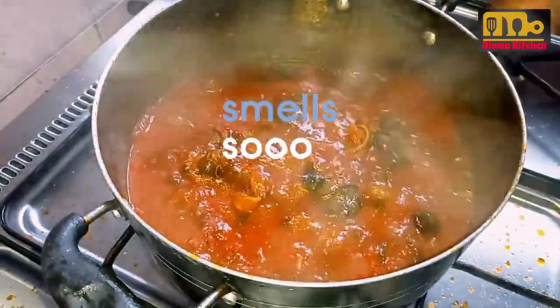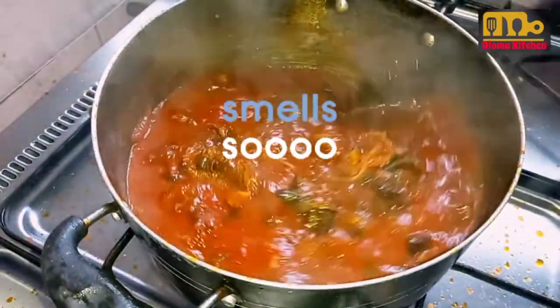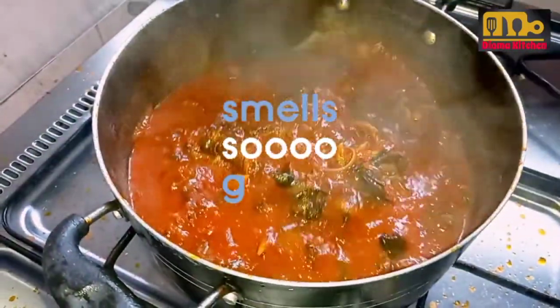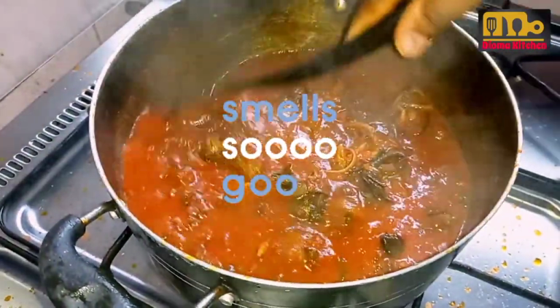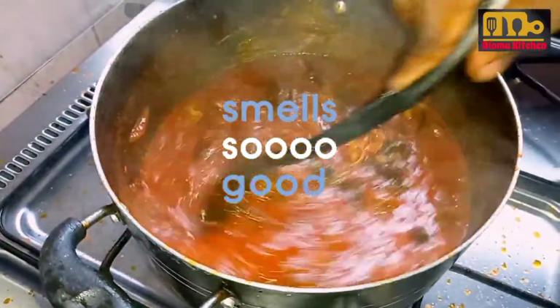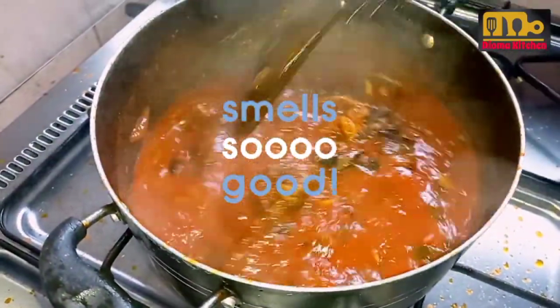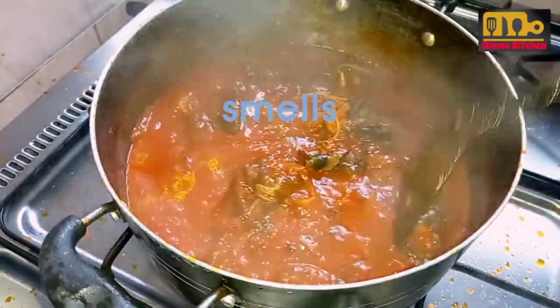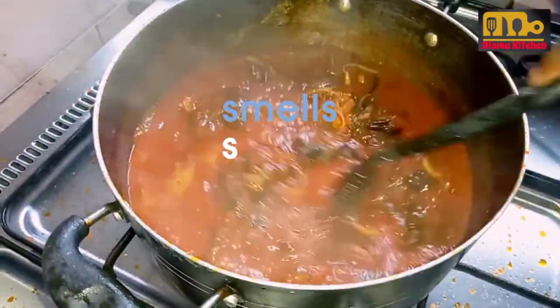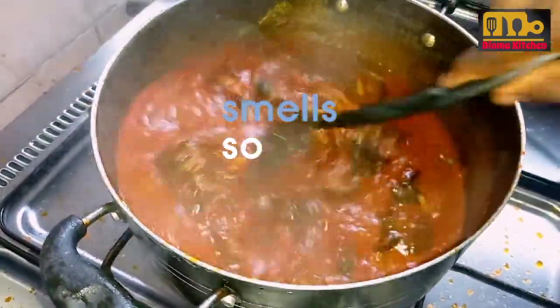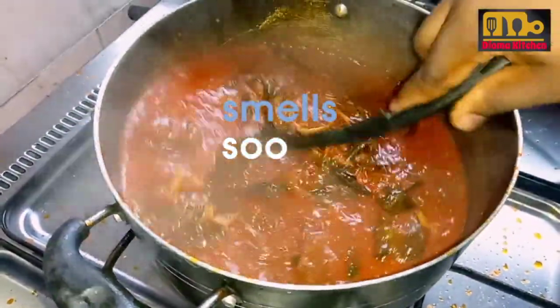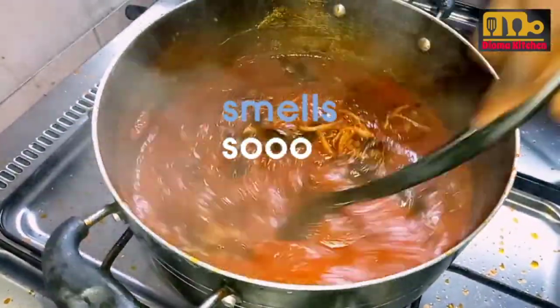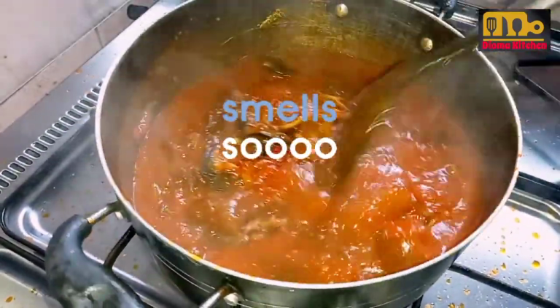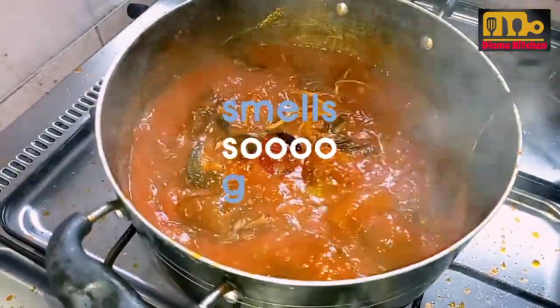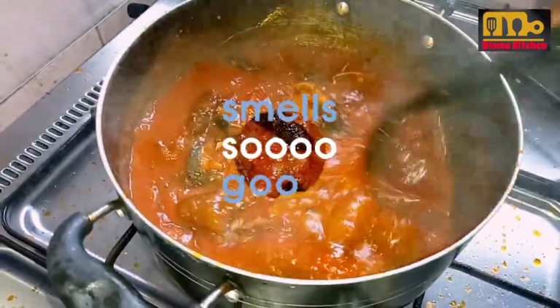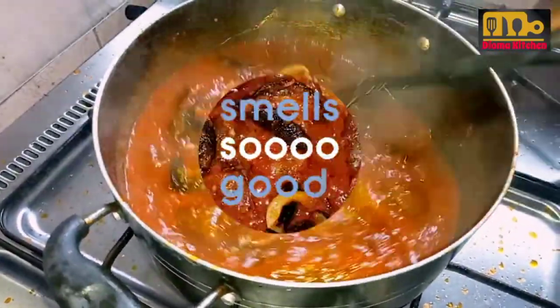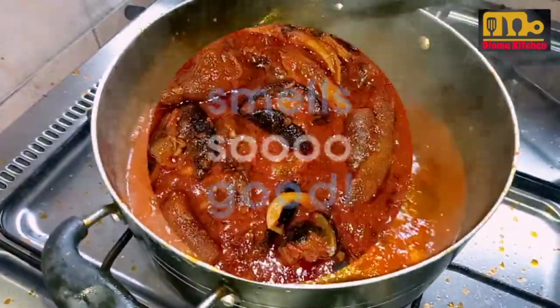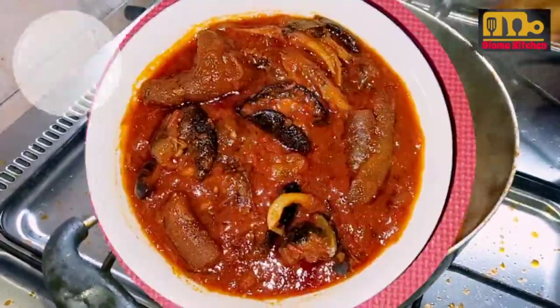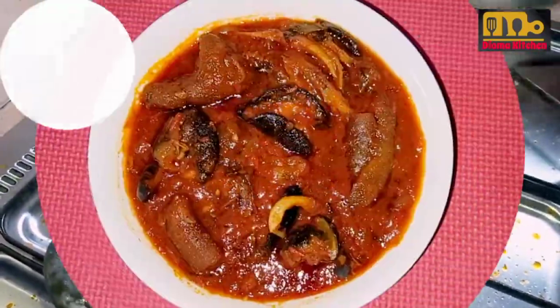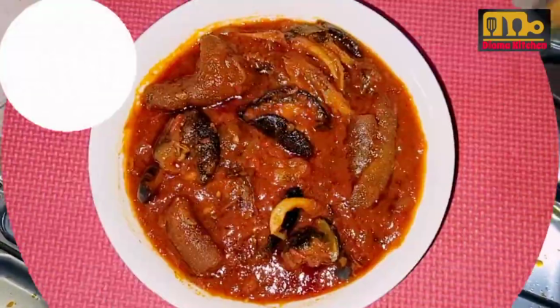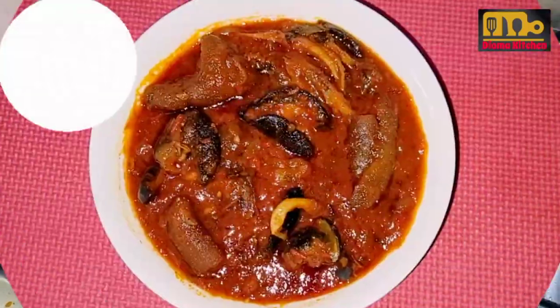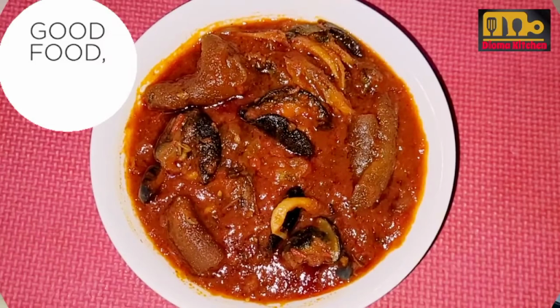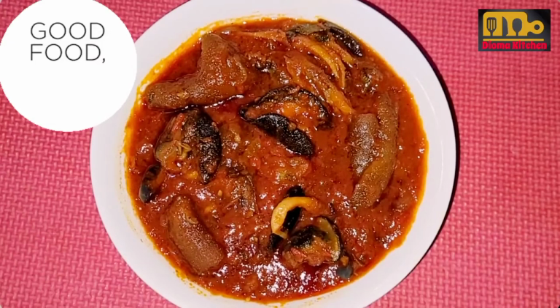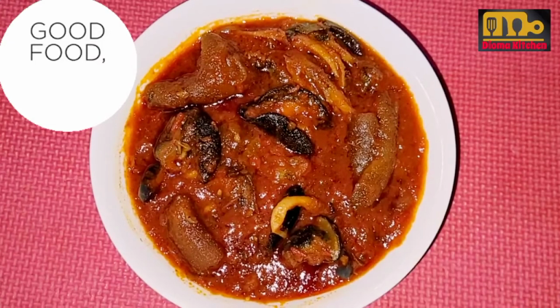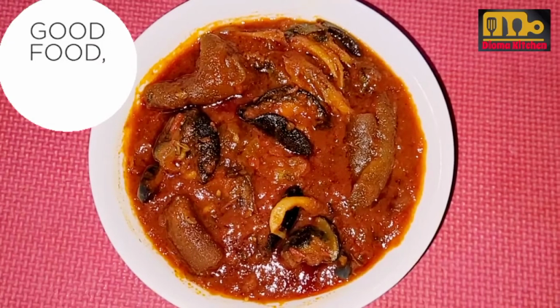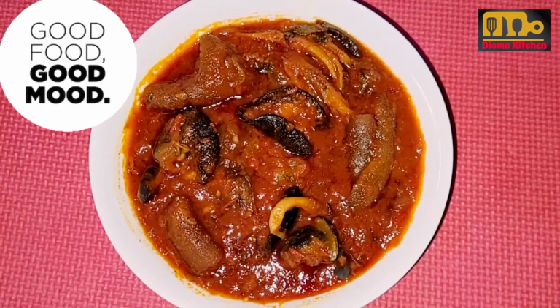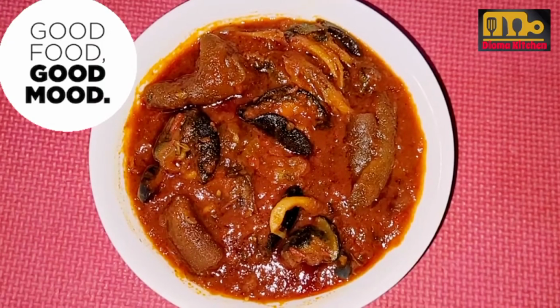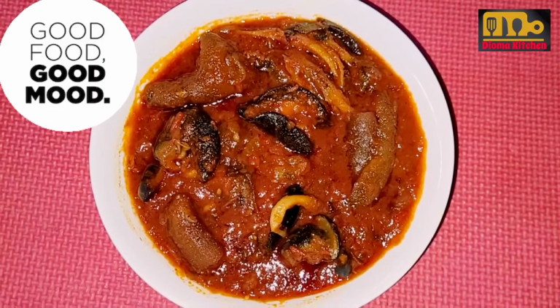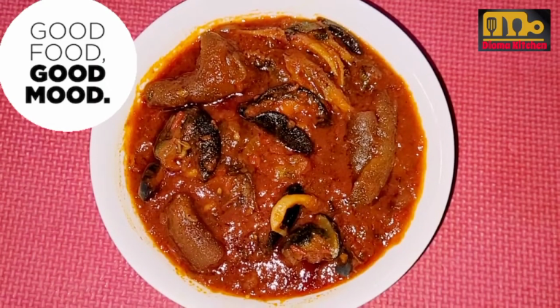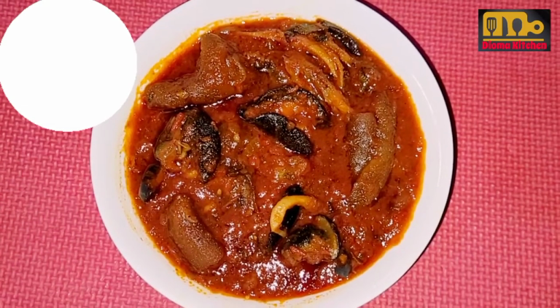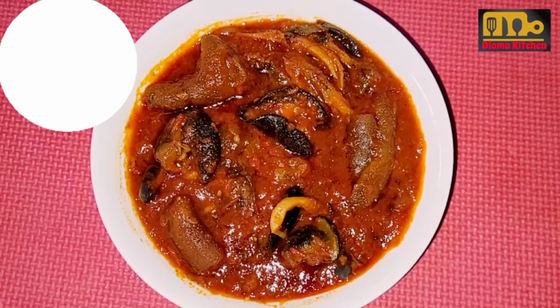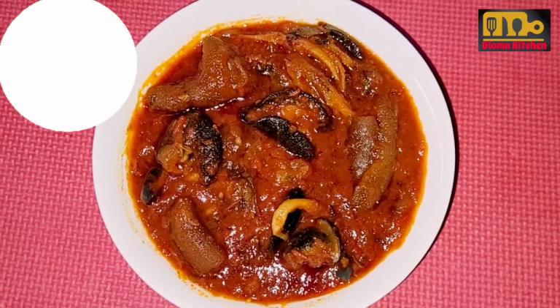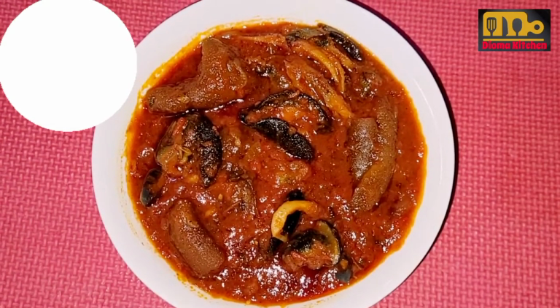After that, you turn, cover, and allow to steam for 3 minutes, and your stew is ready.